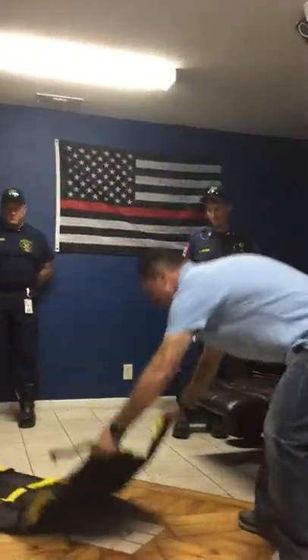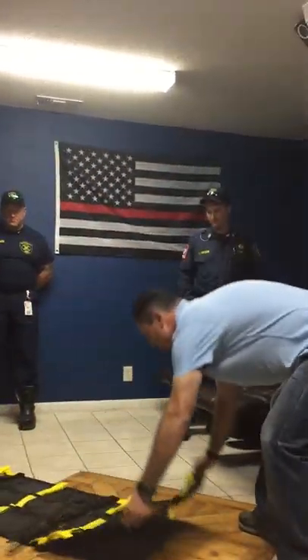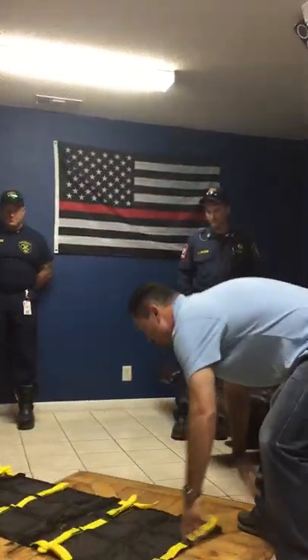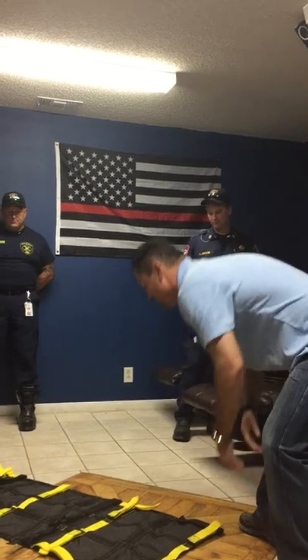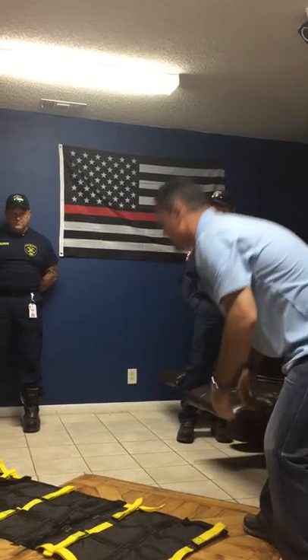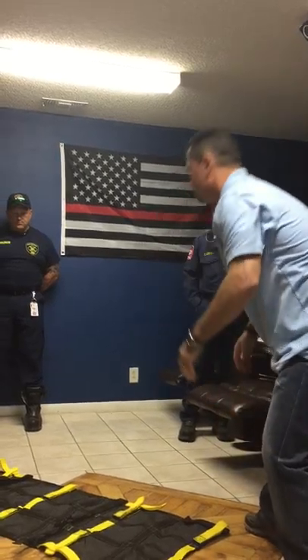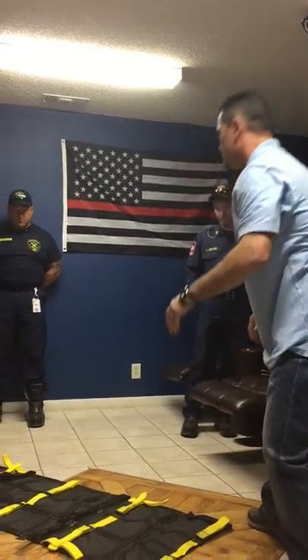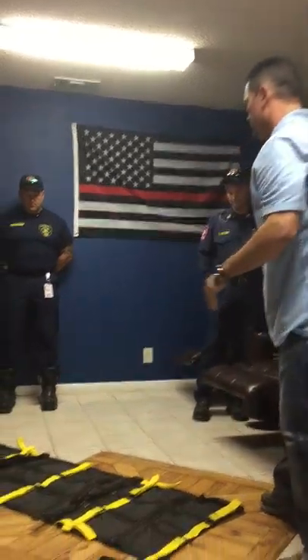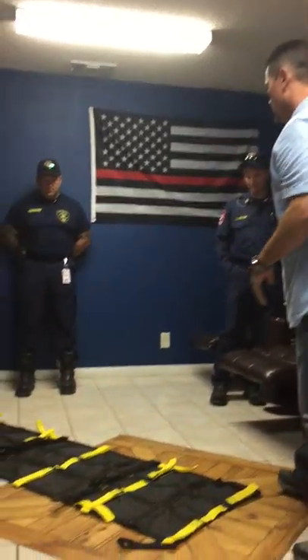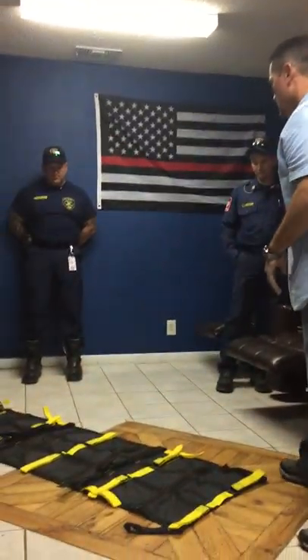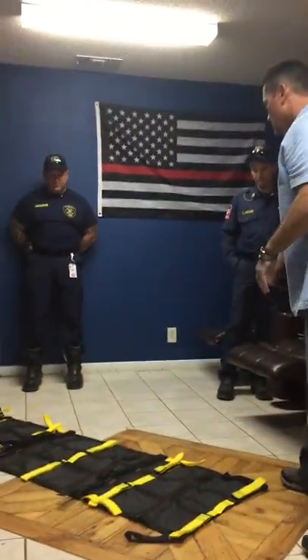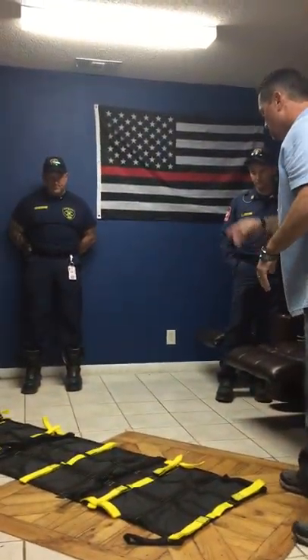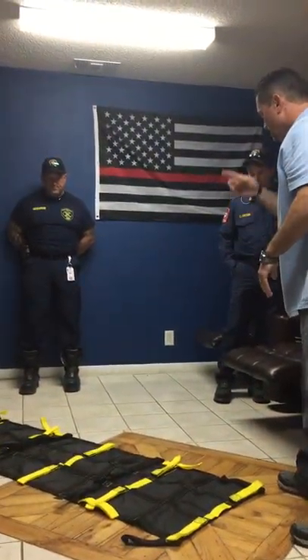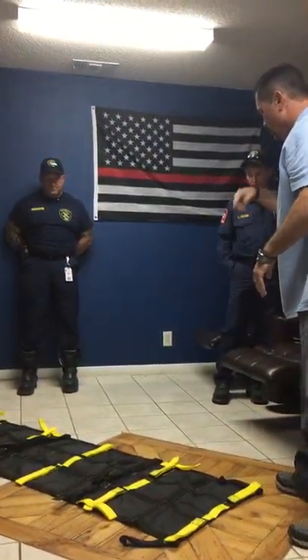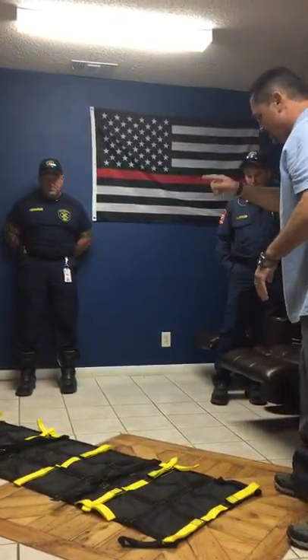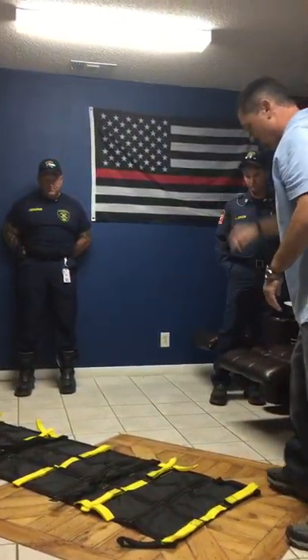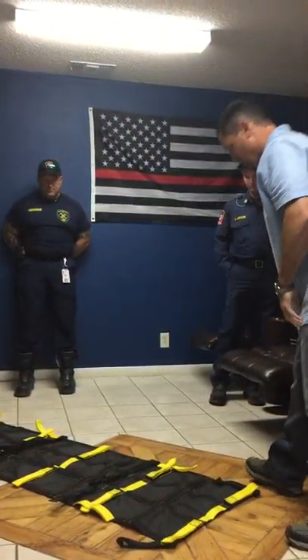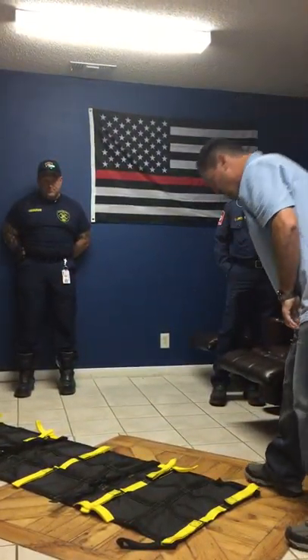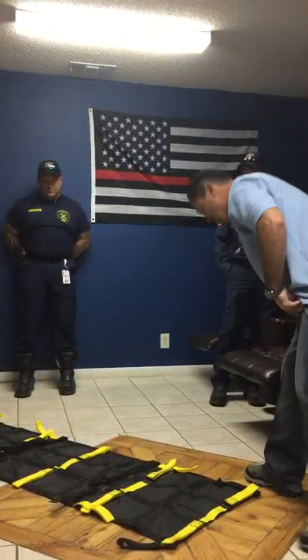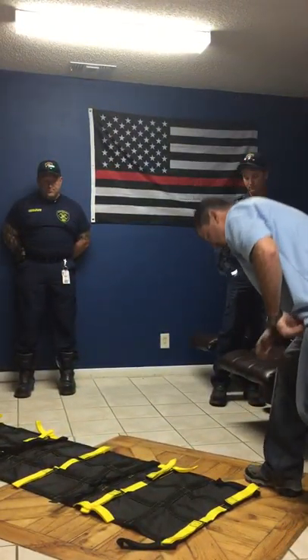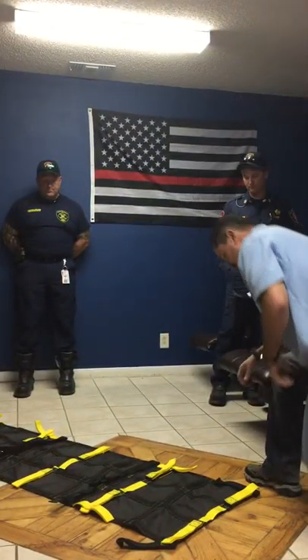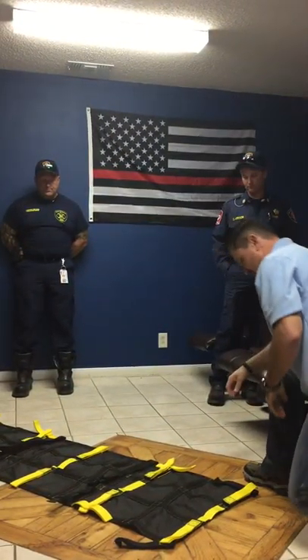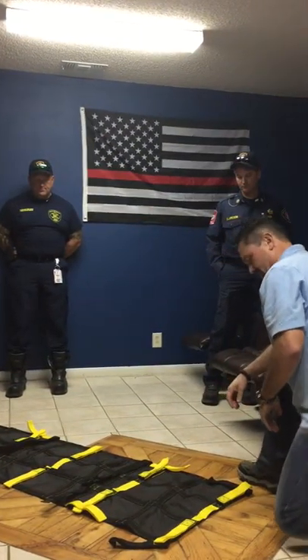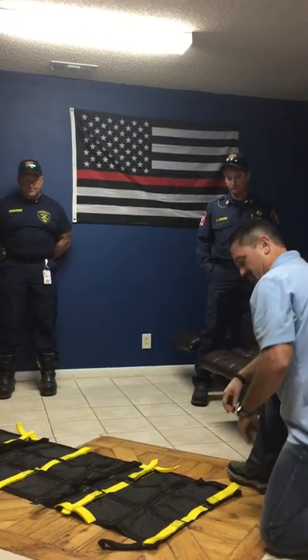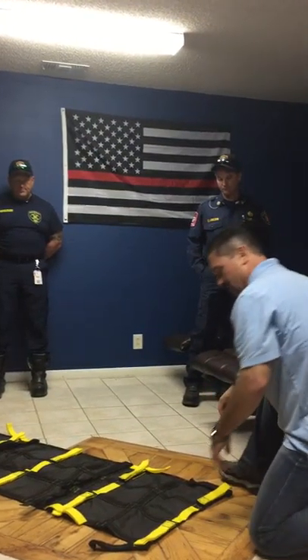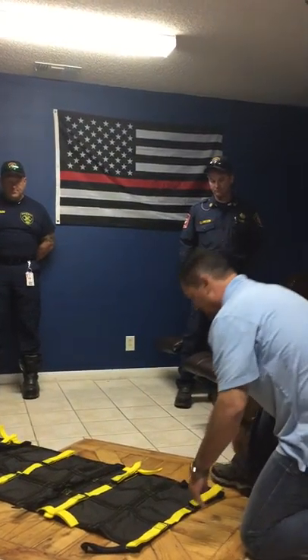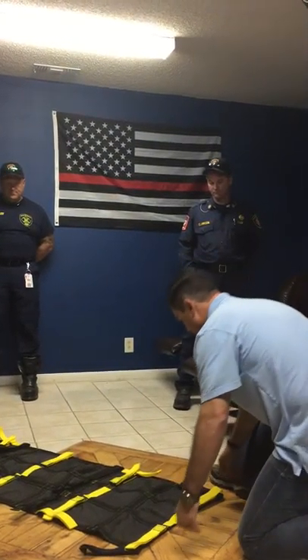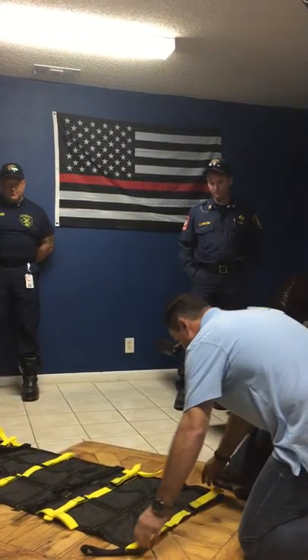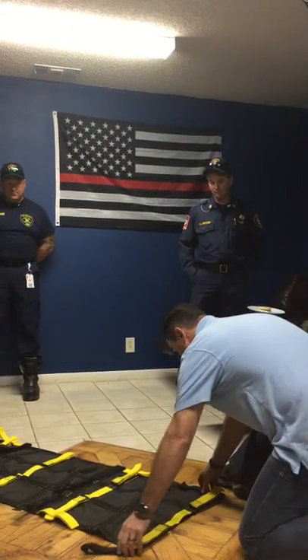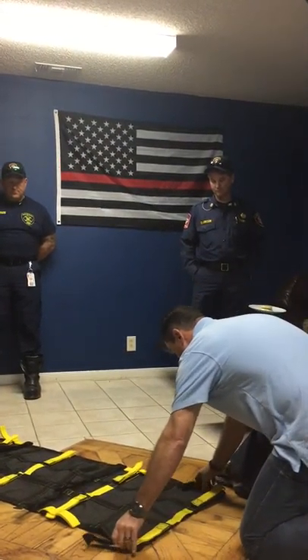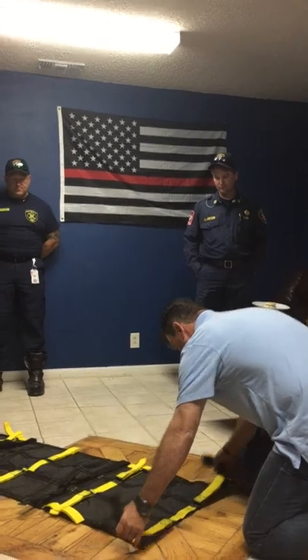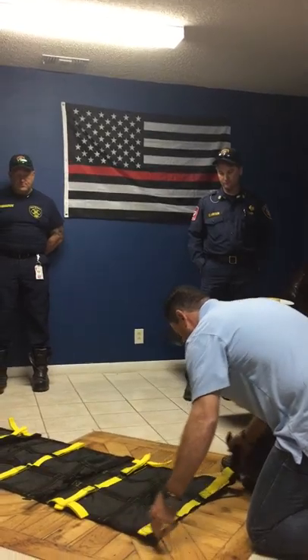This right here weighs about two and a half pounds, and you can put 14 people around it. I'll show you how to do that in just a little bit.